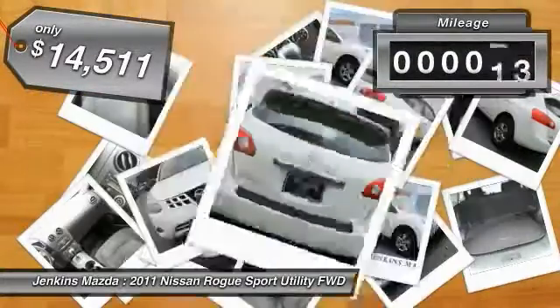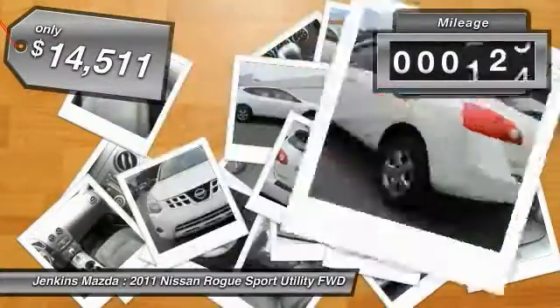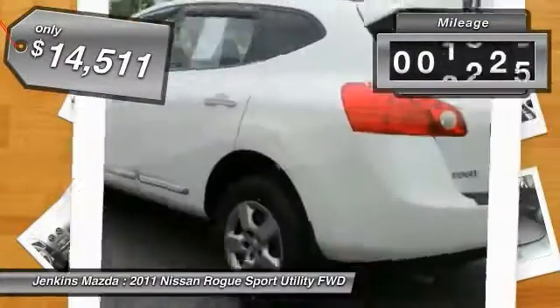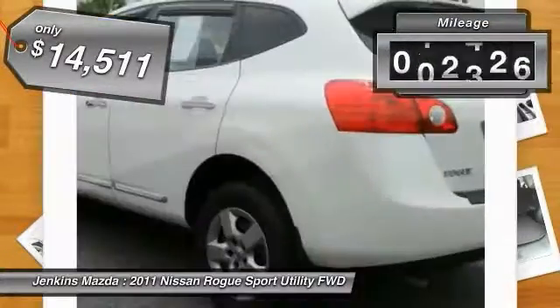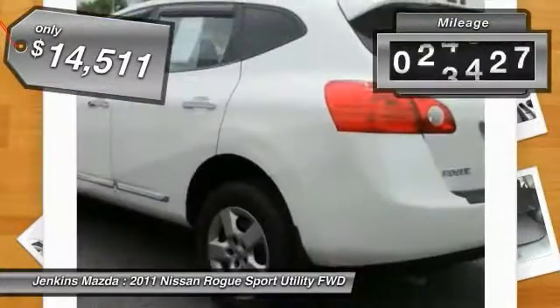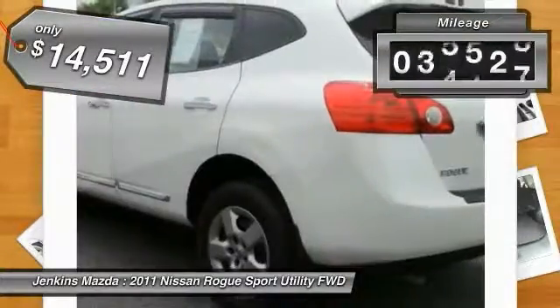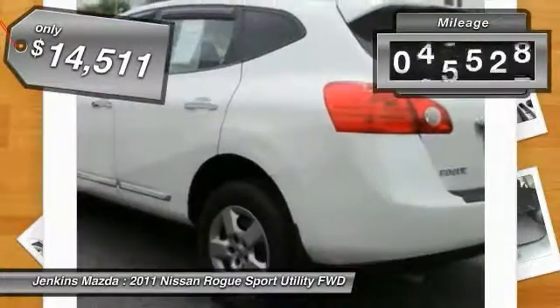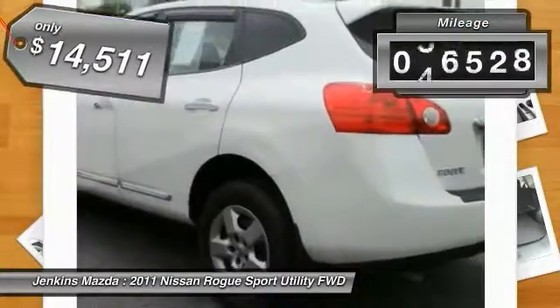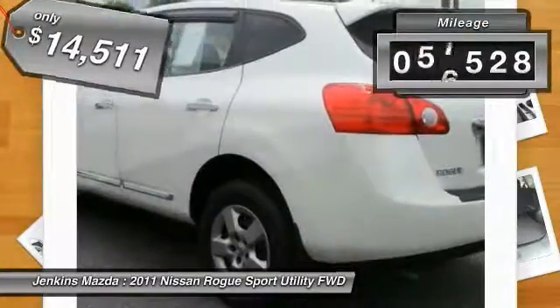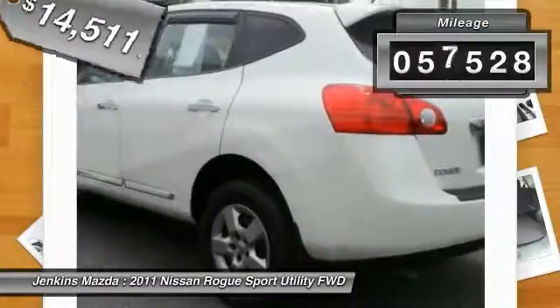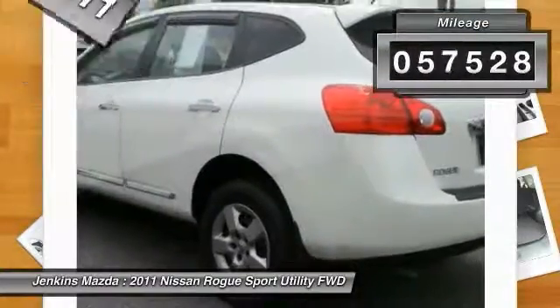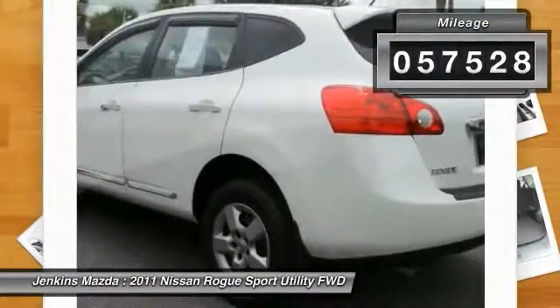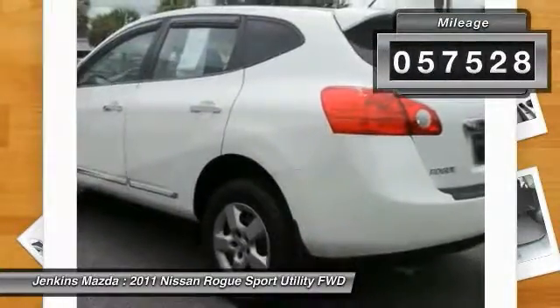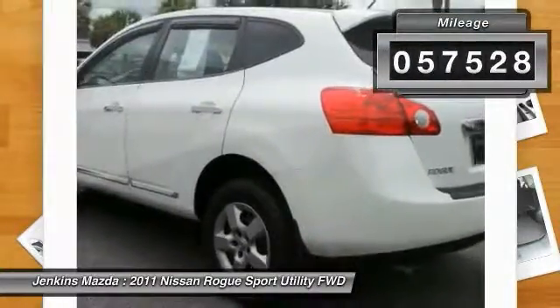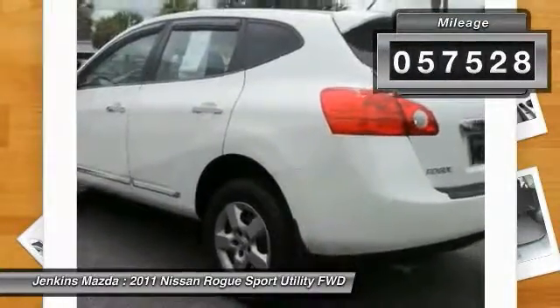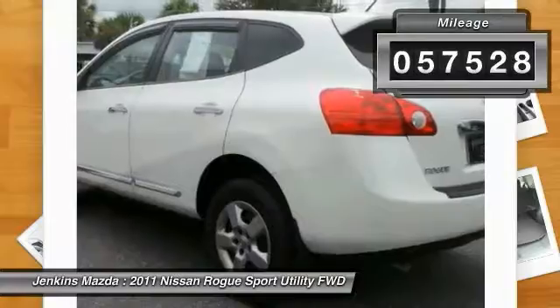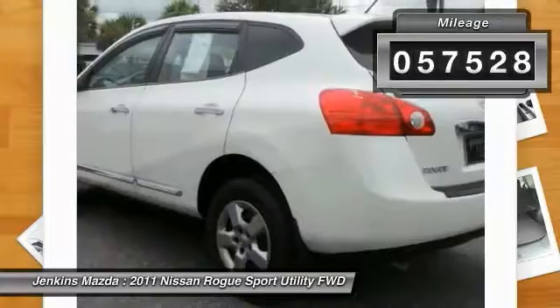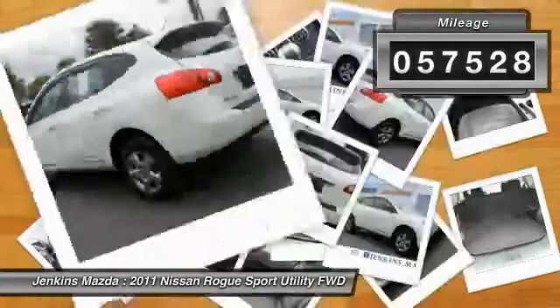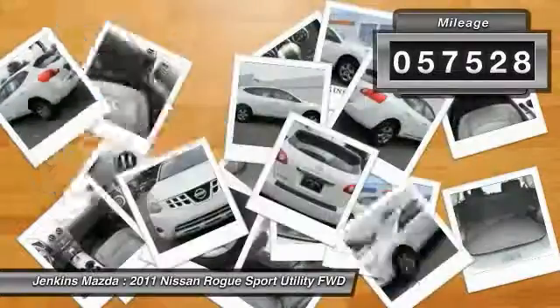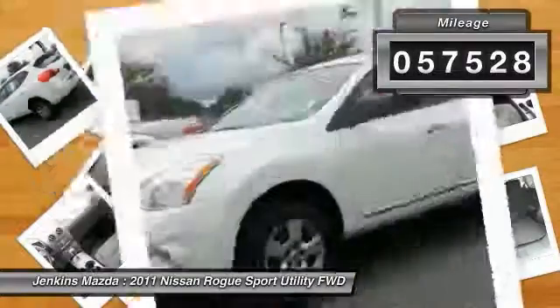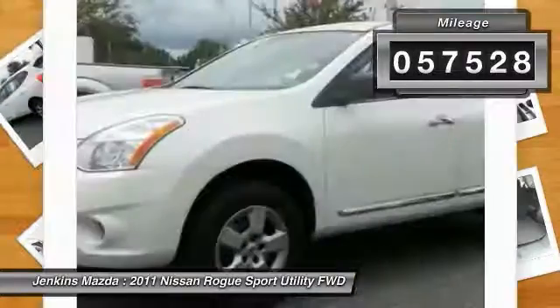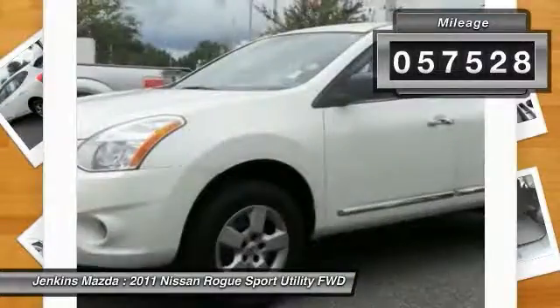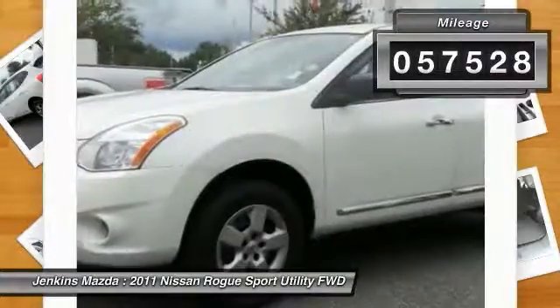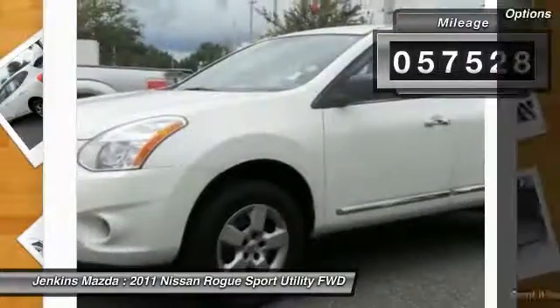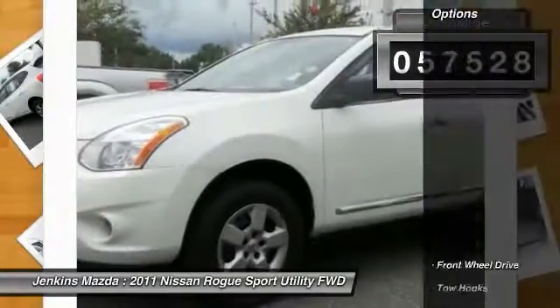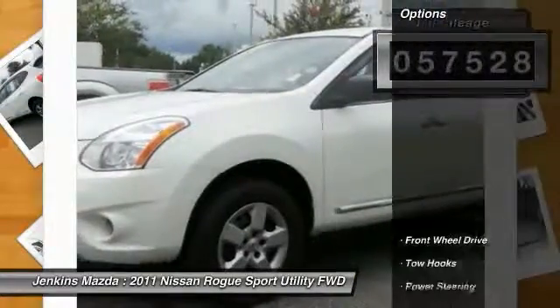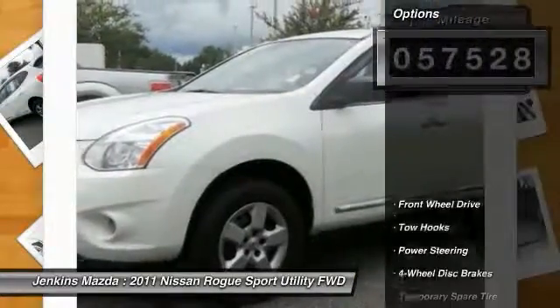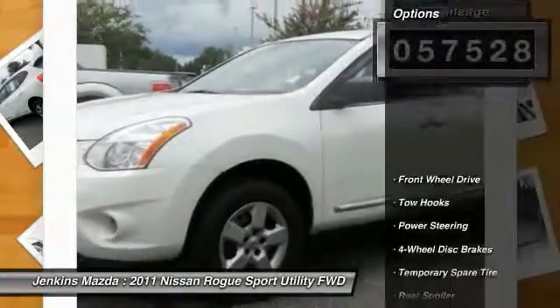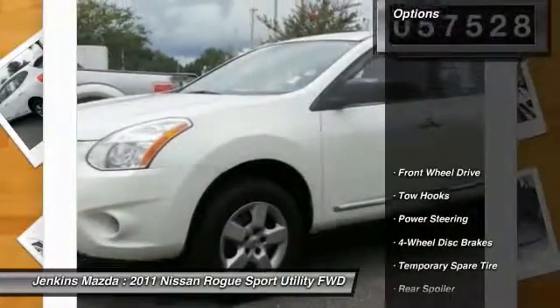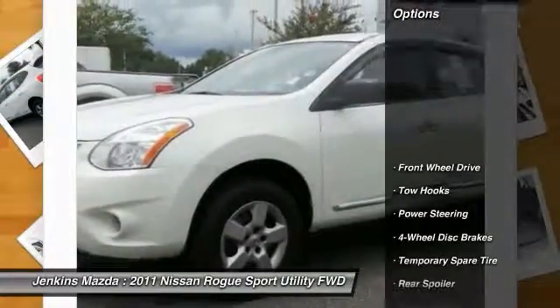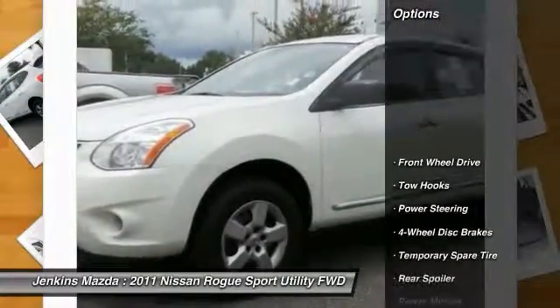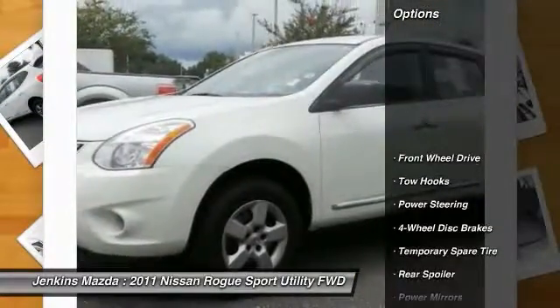This vehicle has less than sixty thousand miles. Here are some of this vehicle's great options.